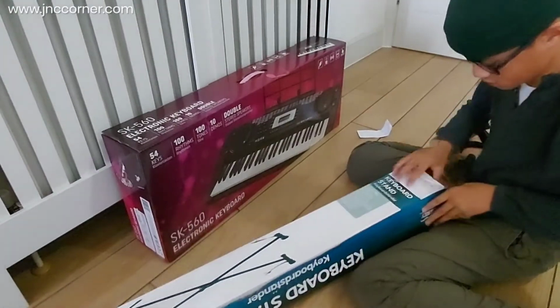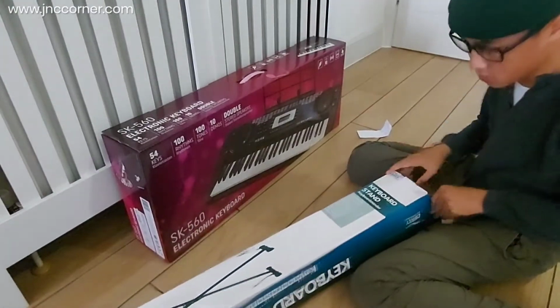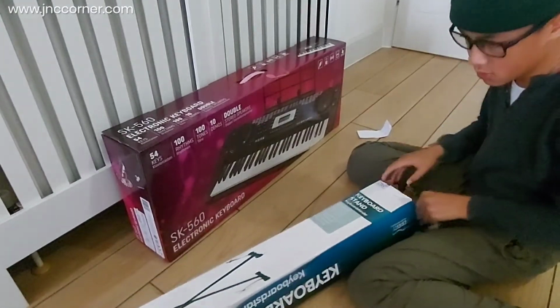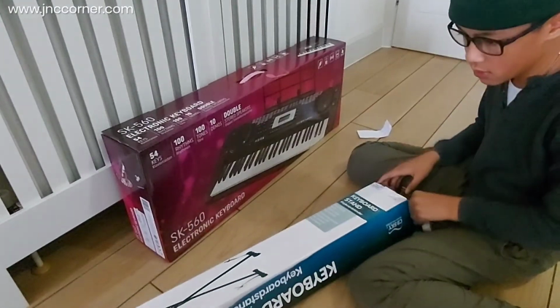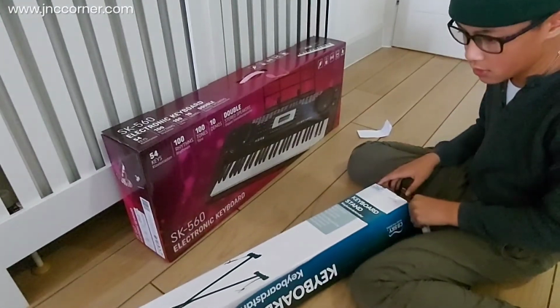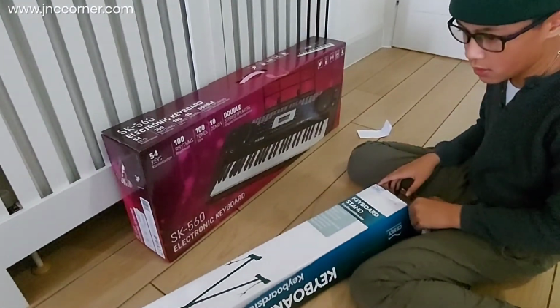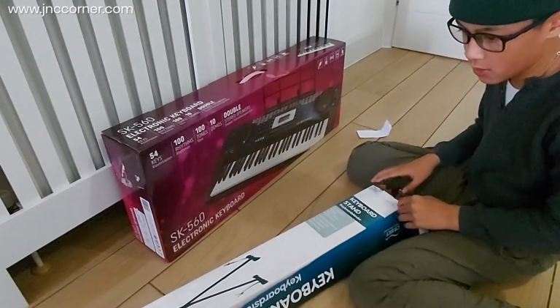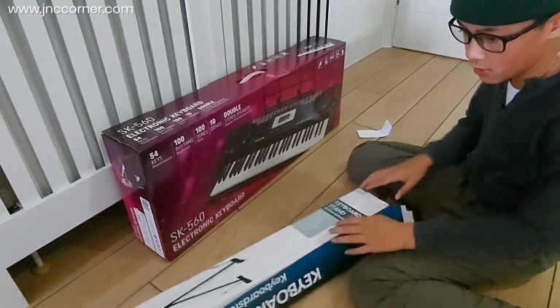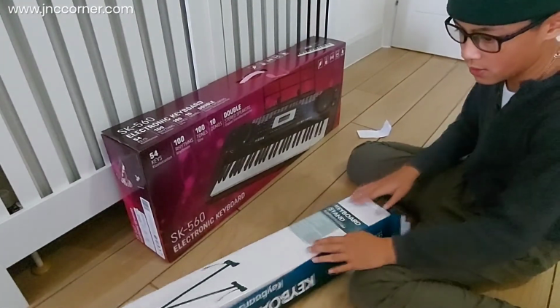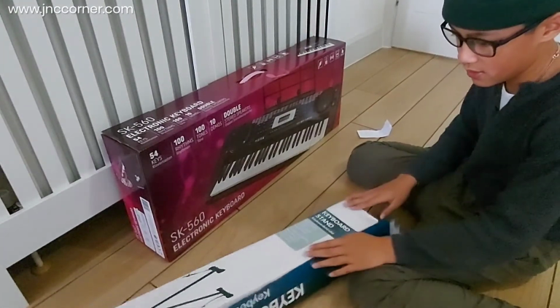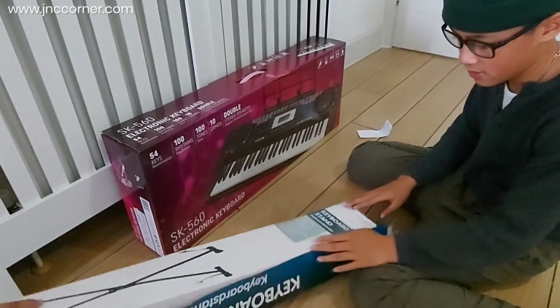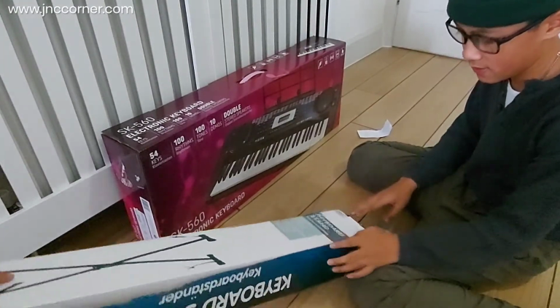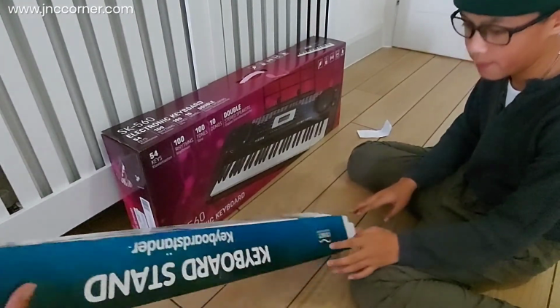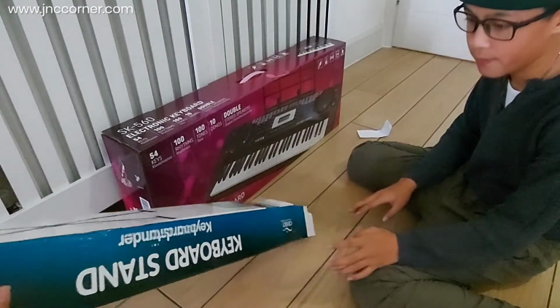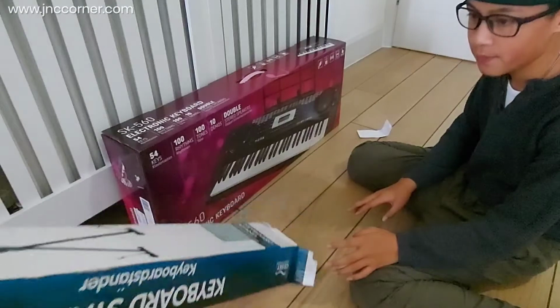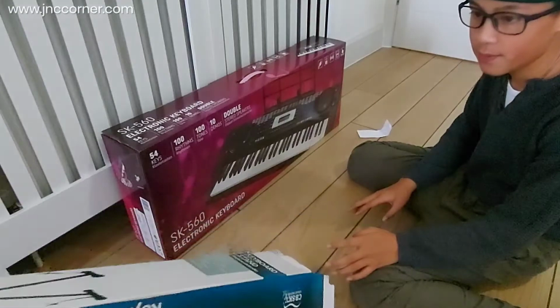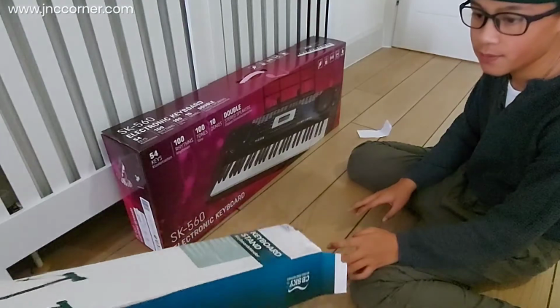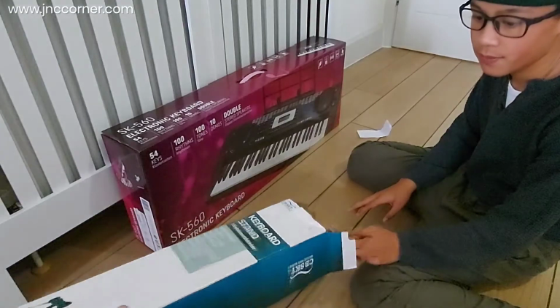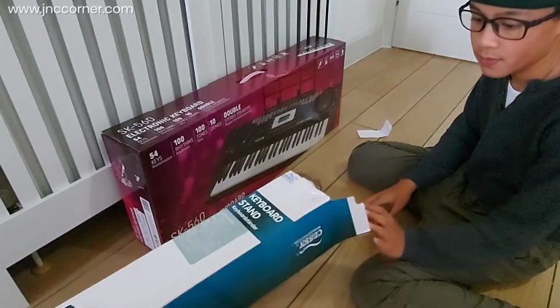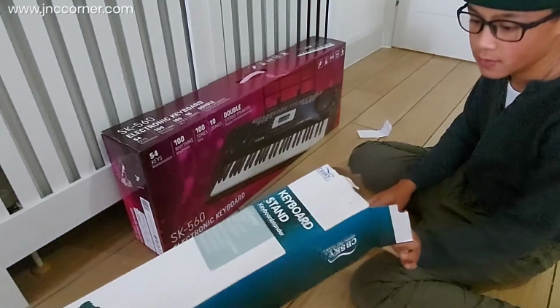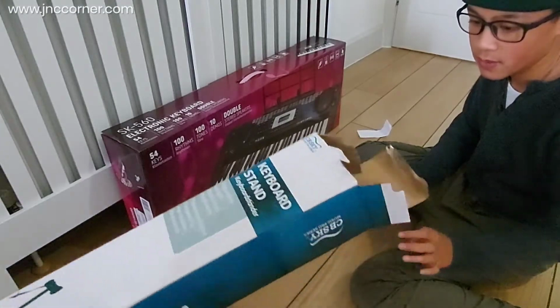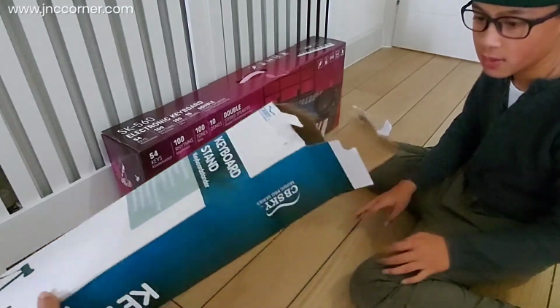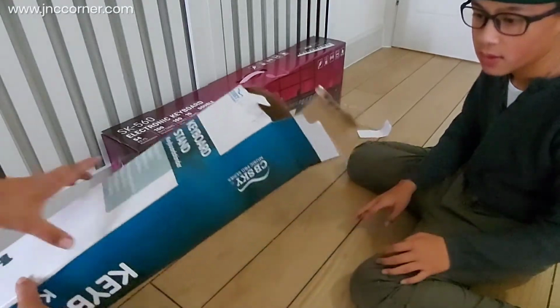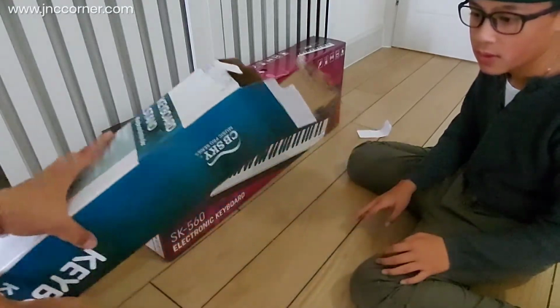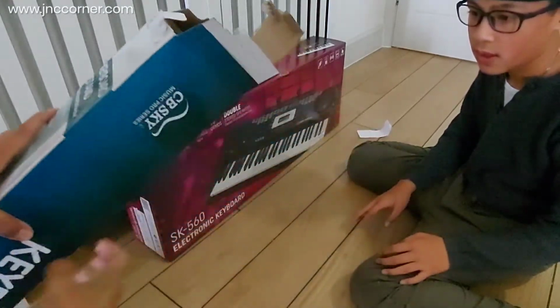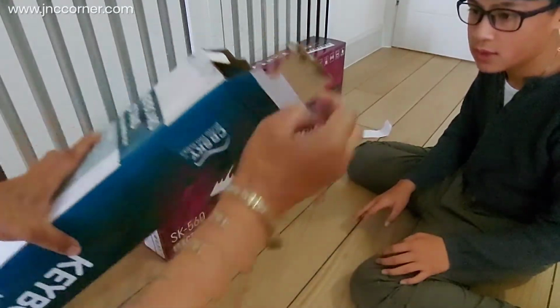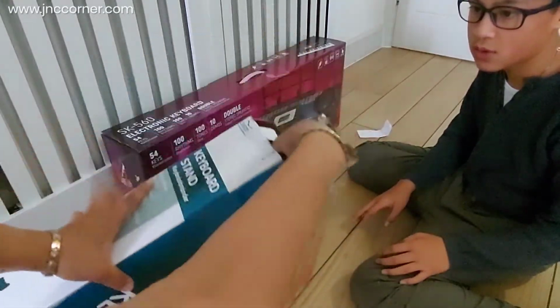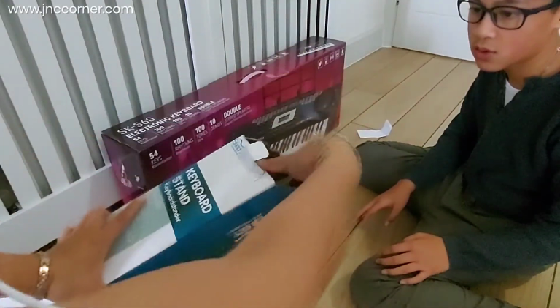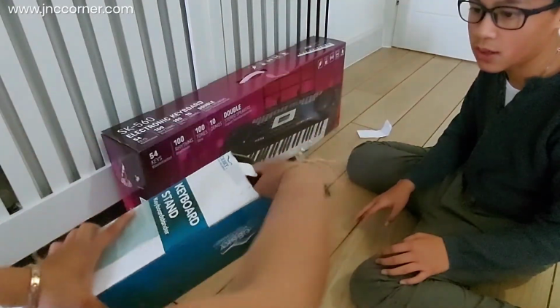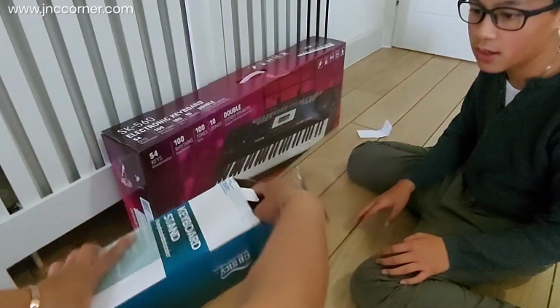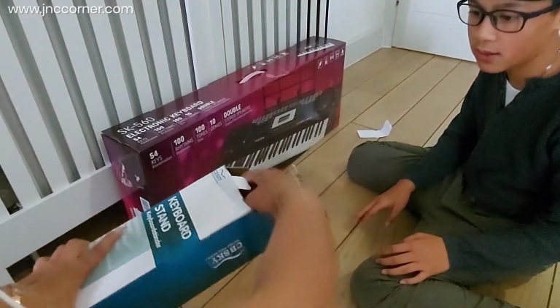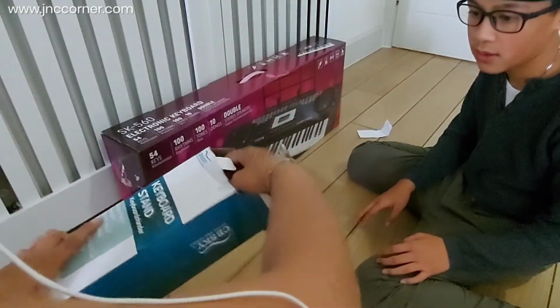It's a little bit tight and stuffed inside, so you just need an extra force to bring it out.